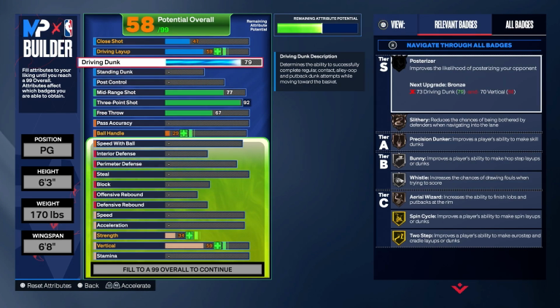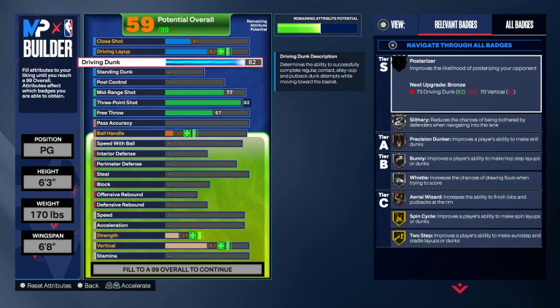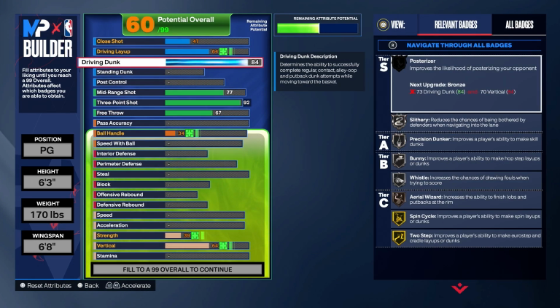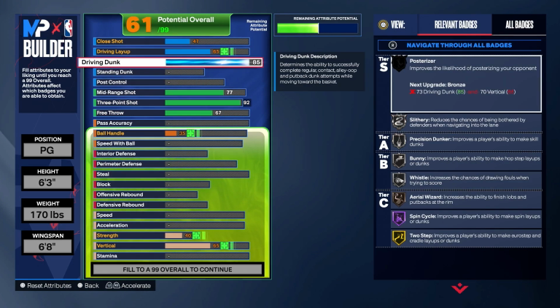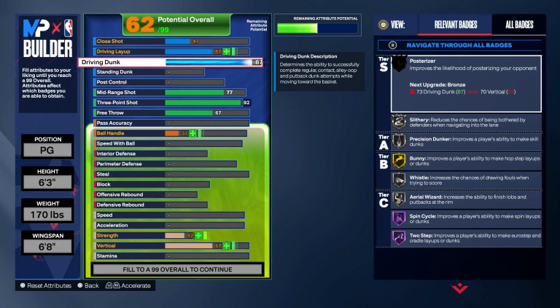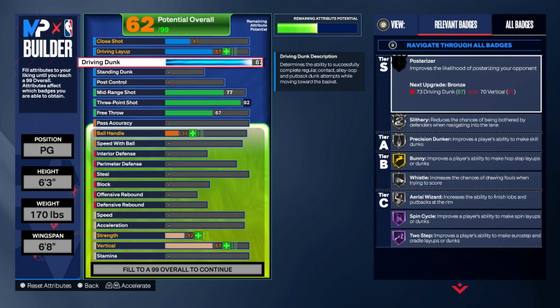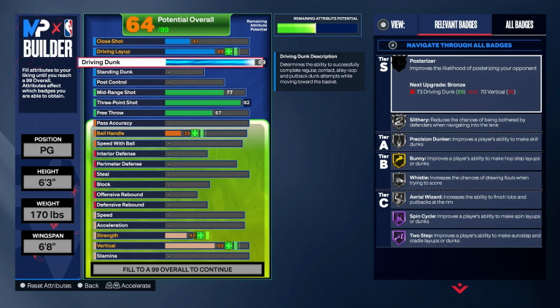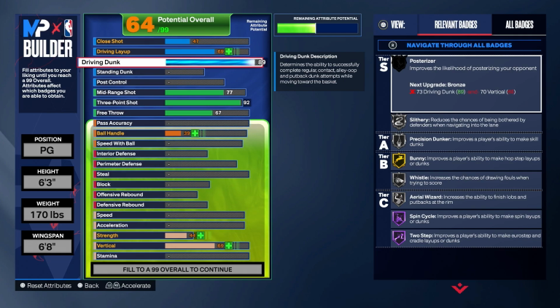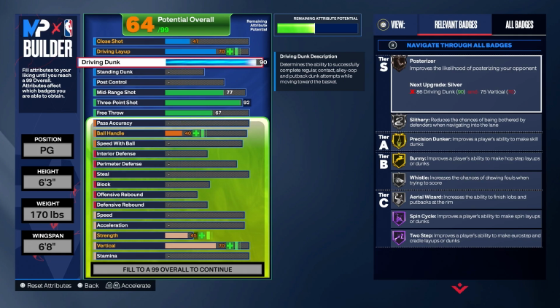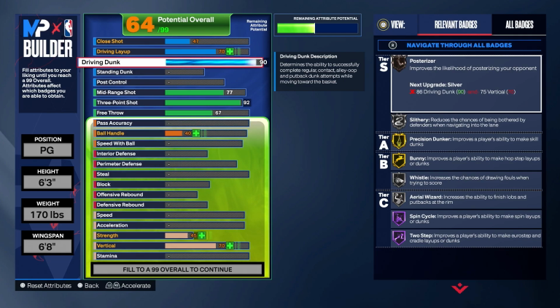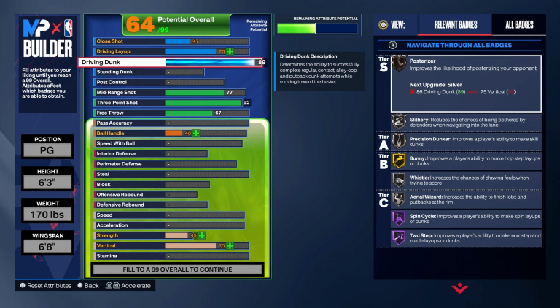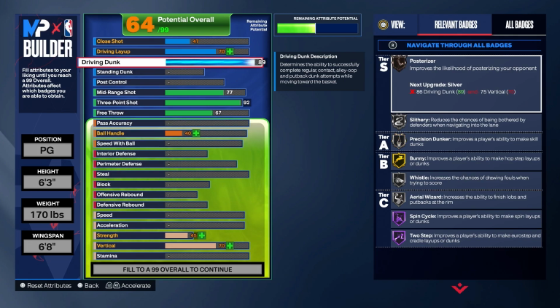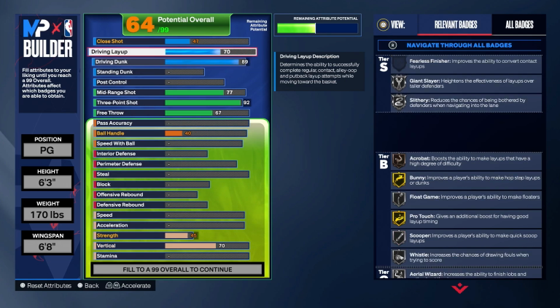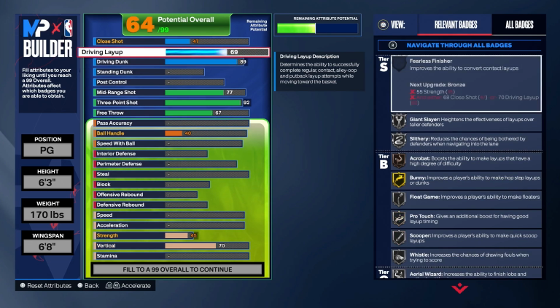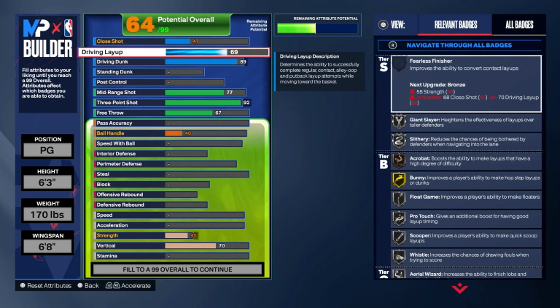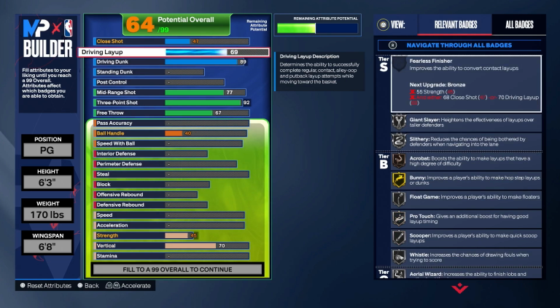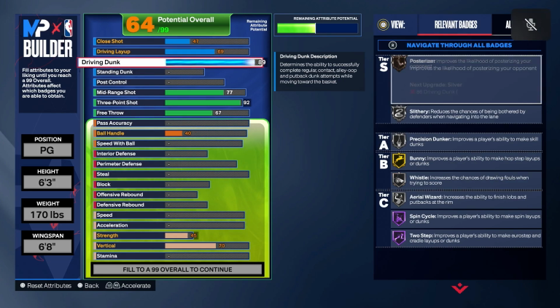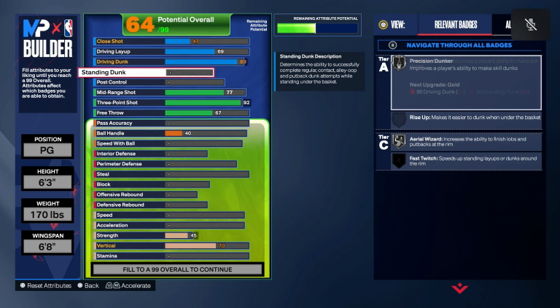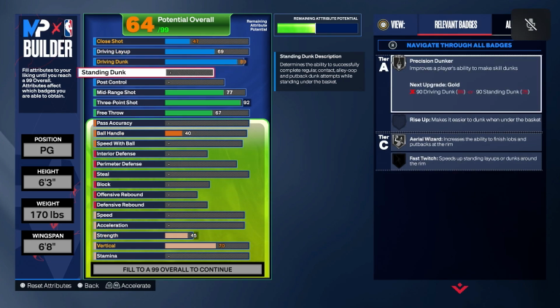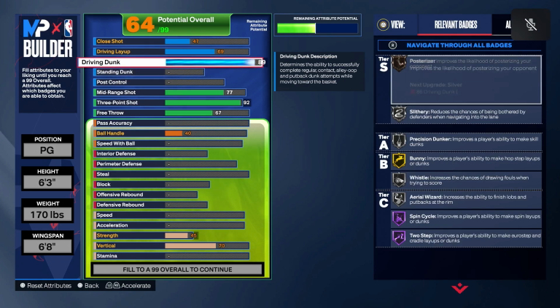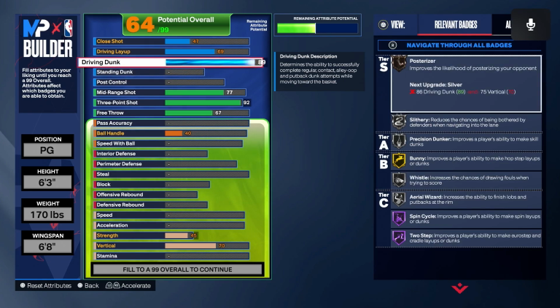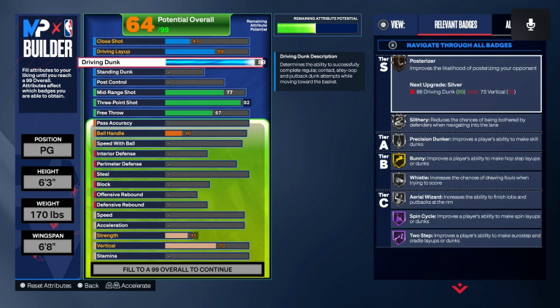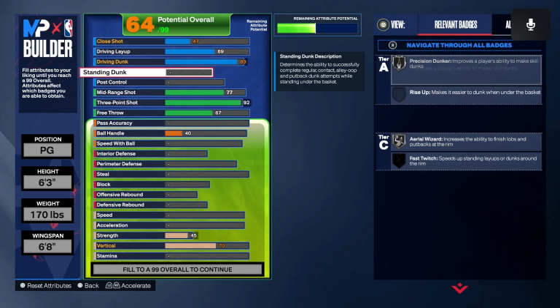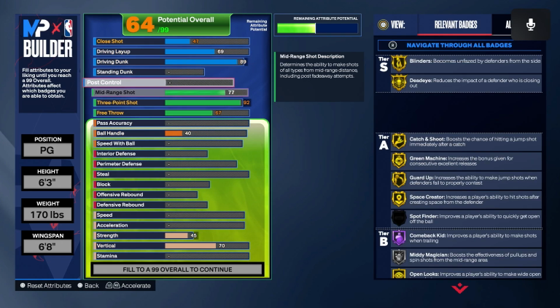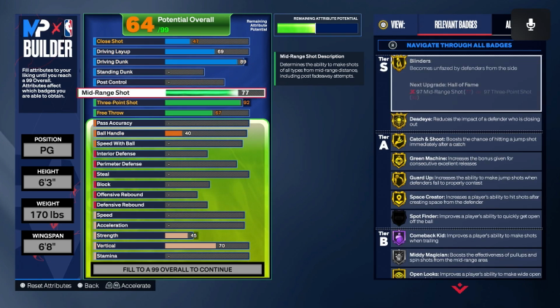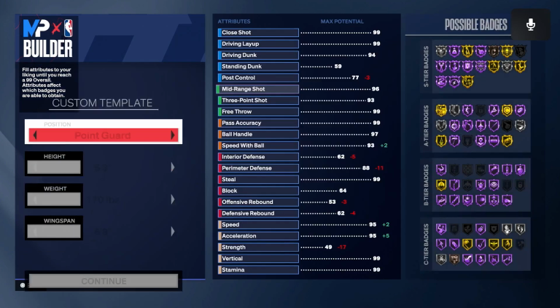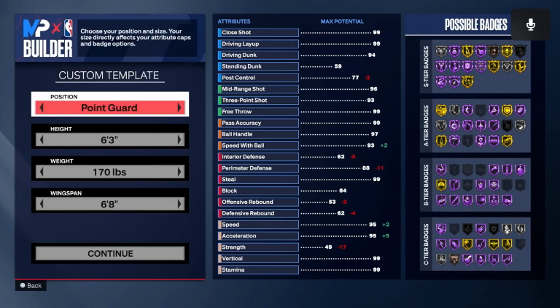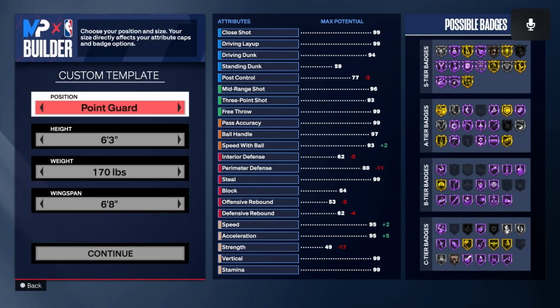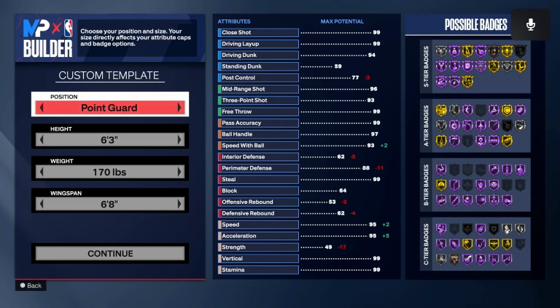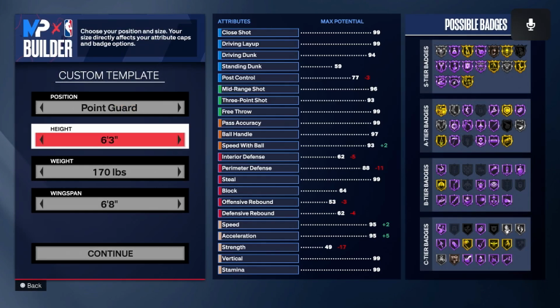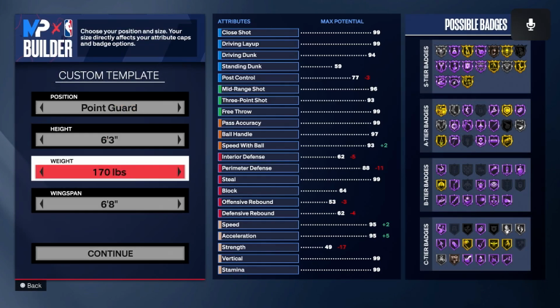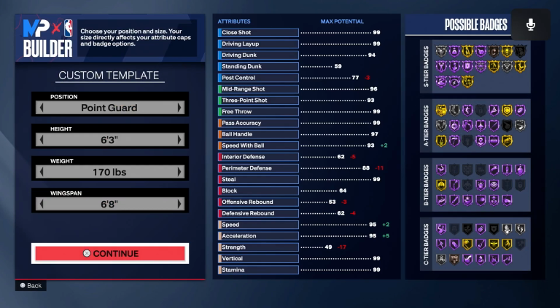Steve Francis is not popping up in your signature size-up. Is that because I'm not dribbling high enough yet? Yeah — it means it's locked. You can go into the locked section and check it out. Click square on it and it'll show you what's locked.